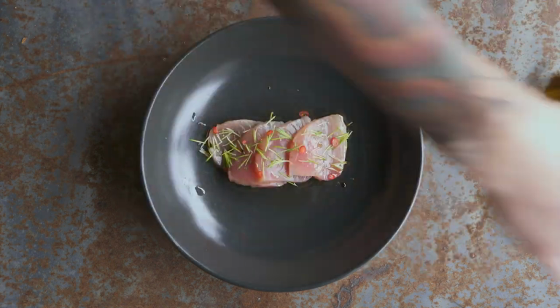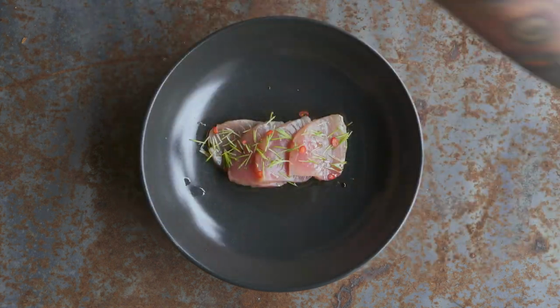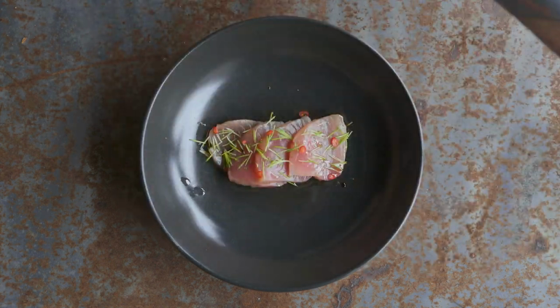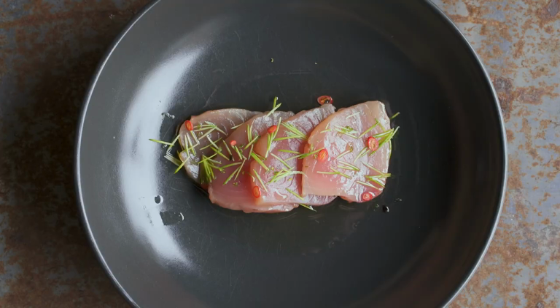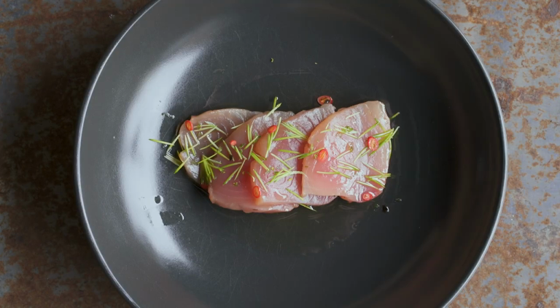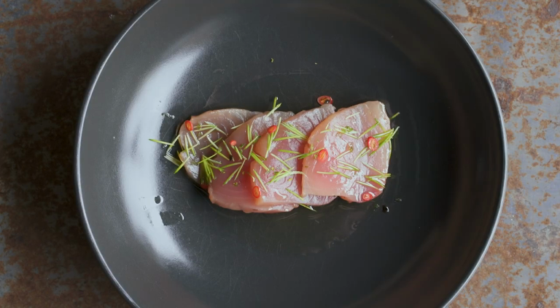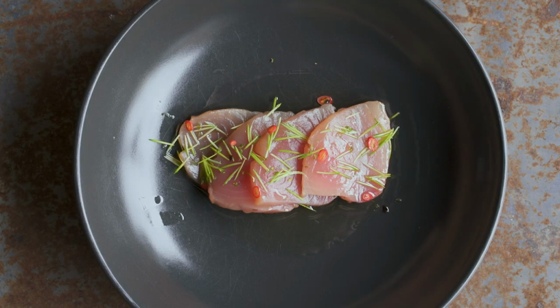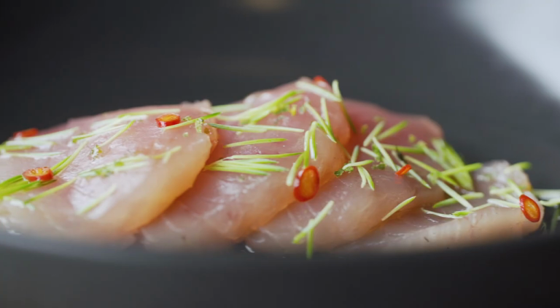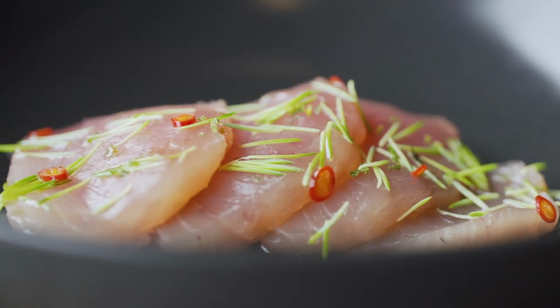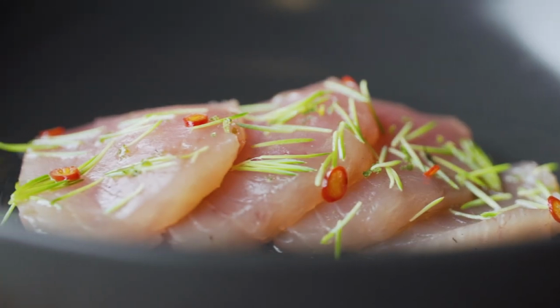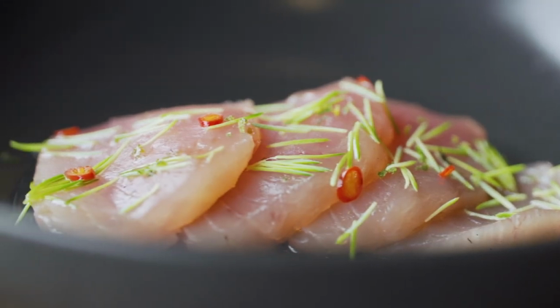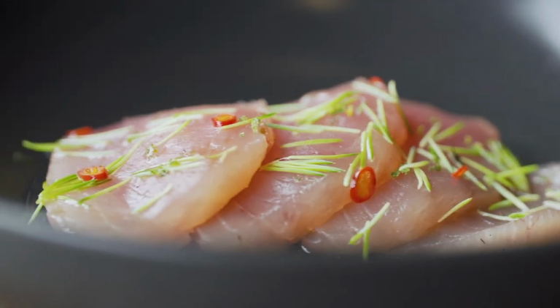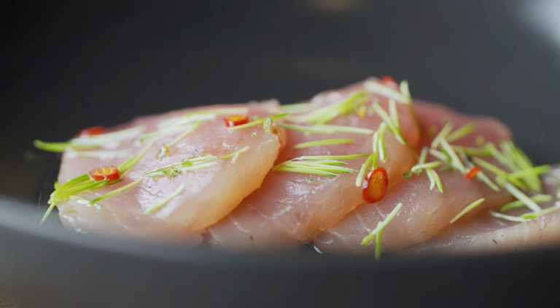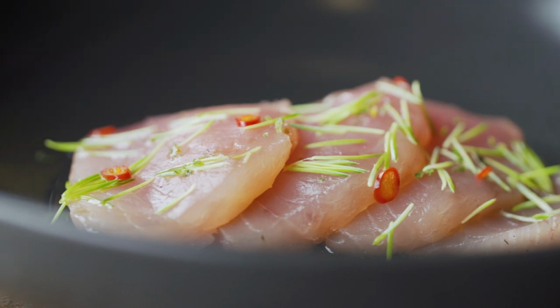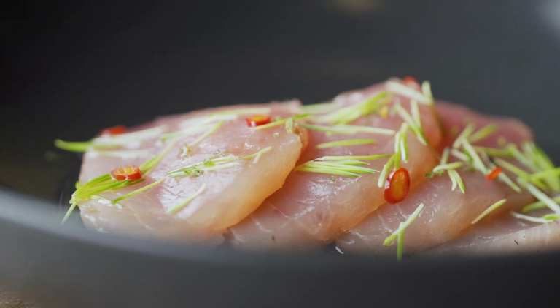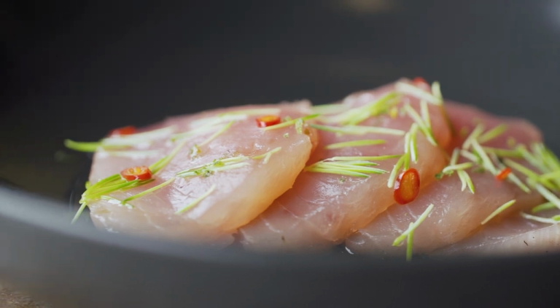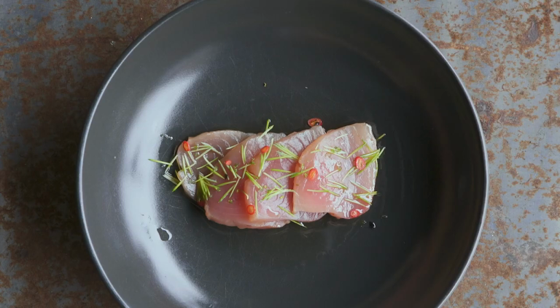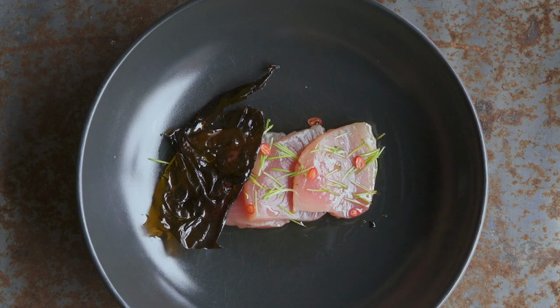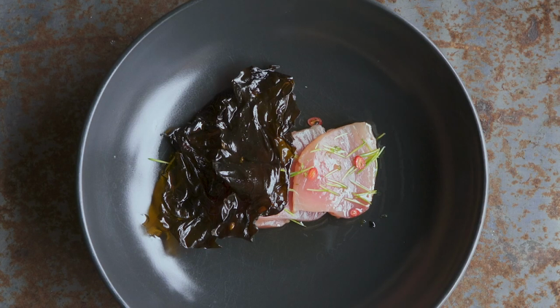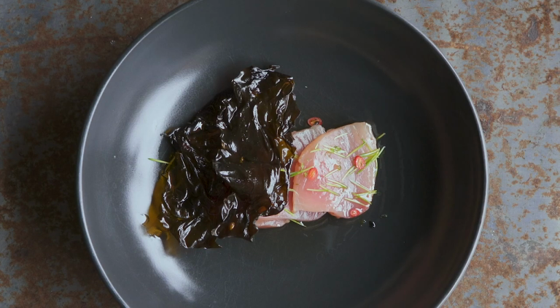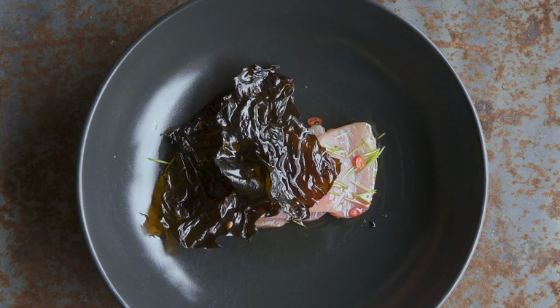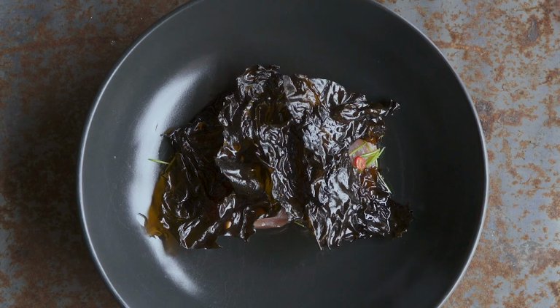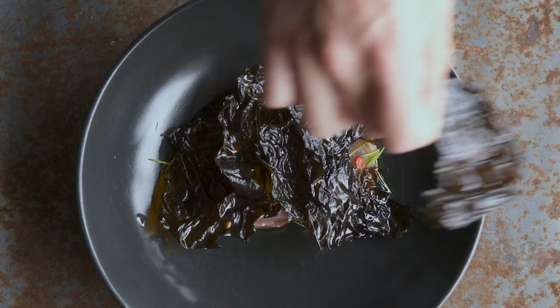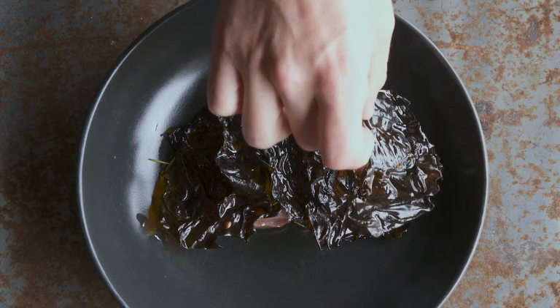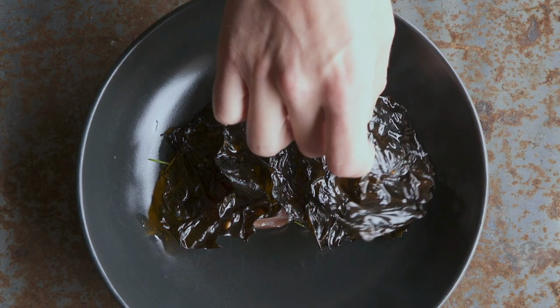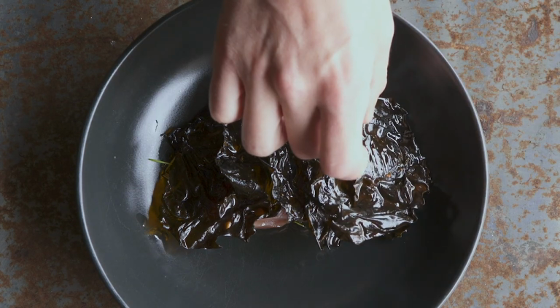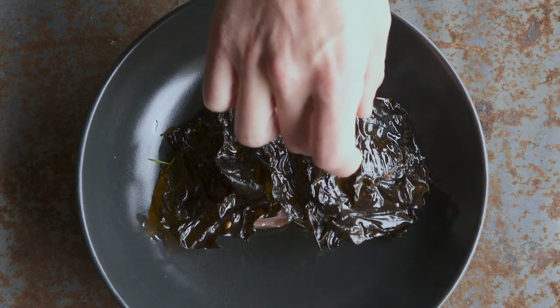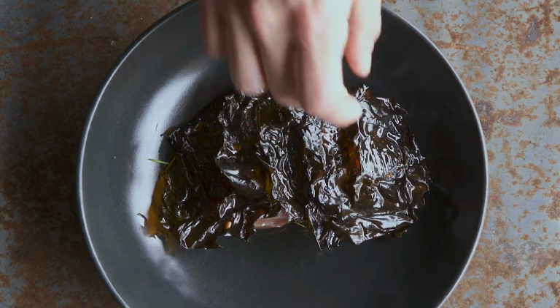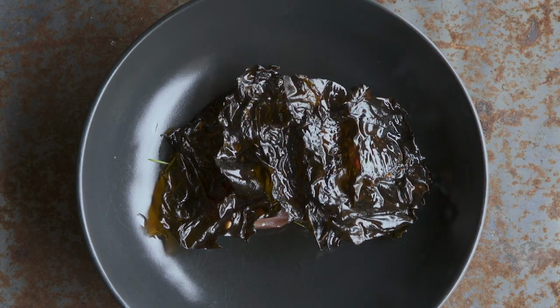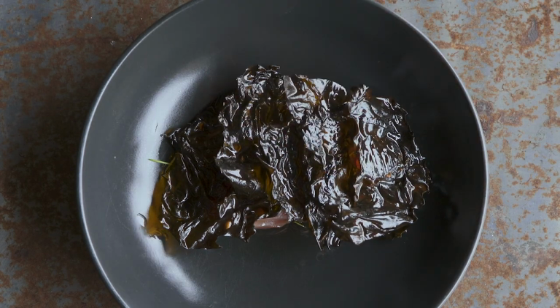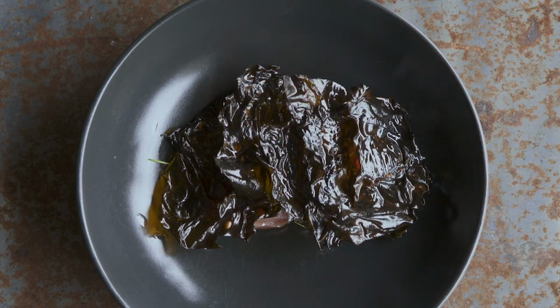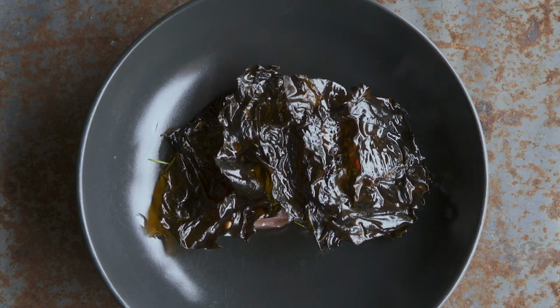Overall, this dish is very indicative of California and the coastal flavors, especially with the San Diego landed opa.